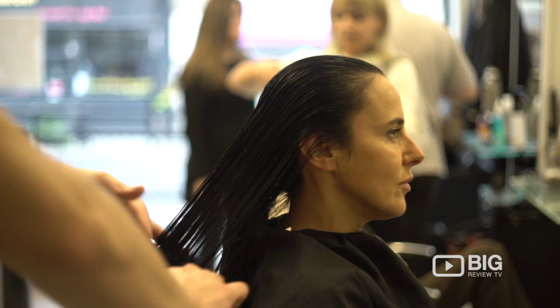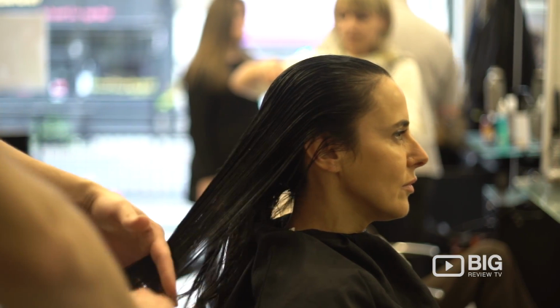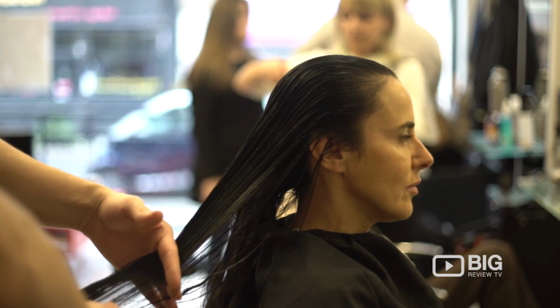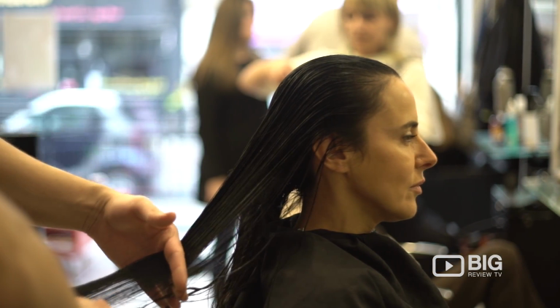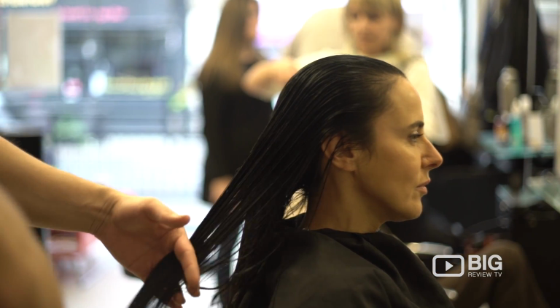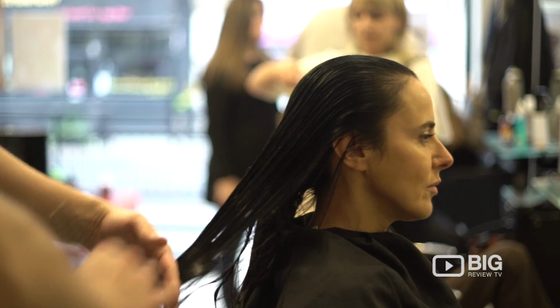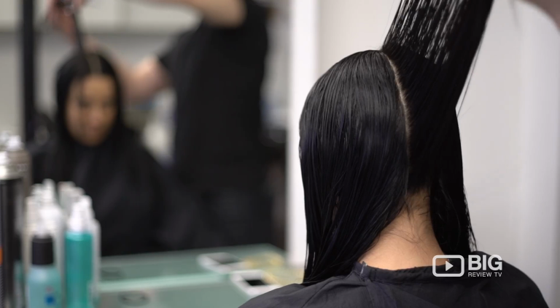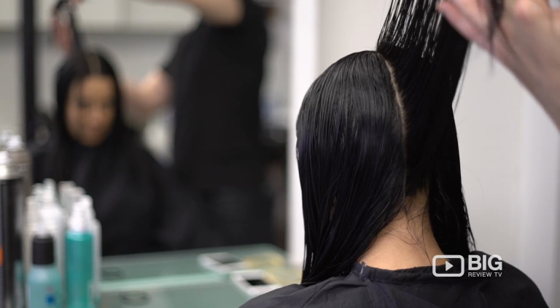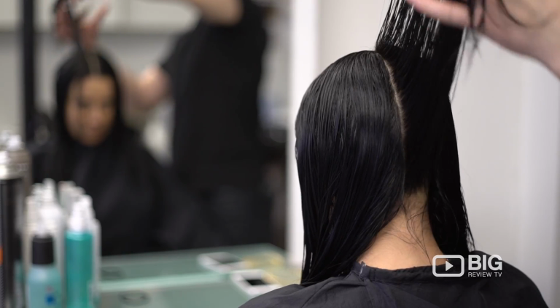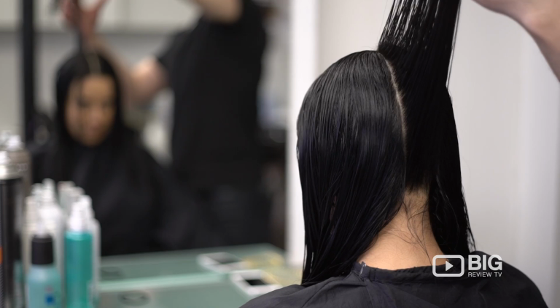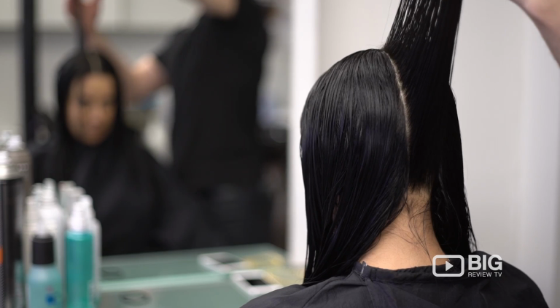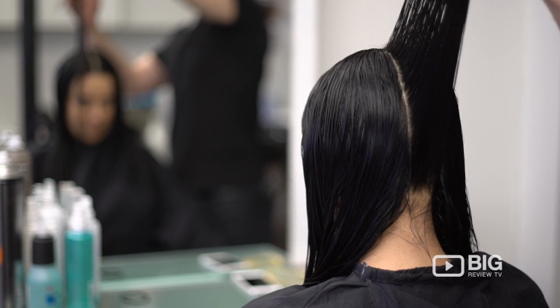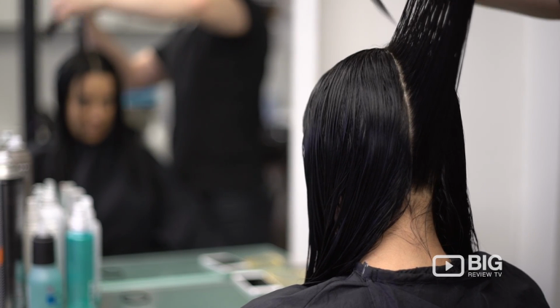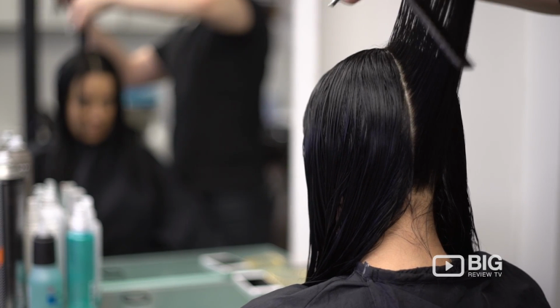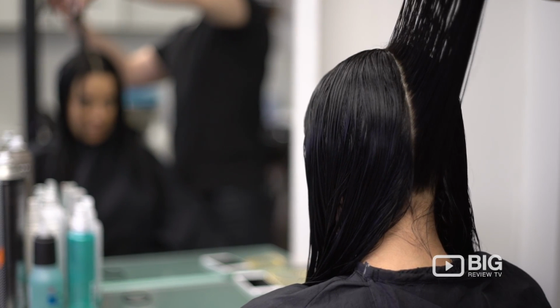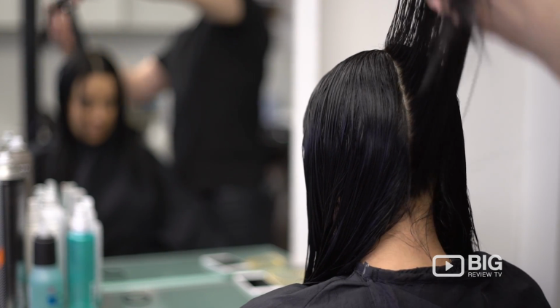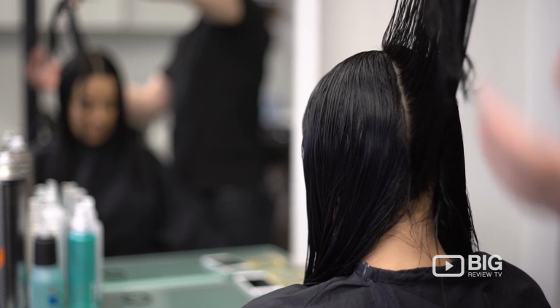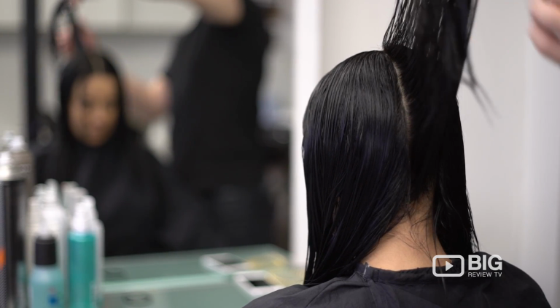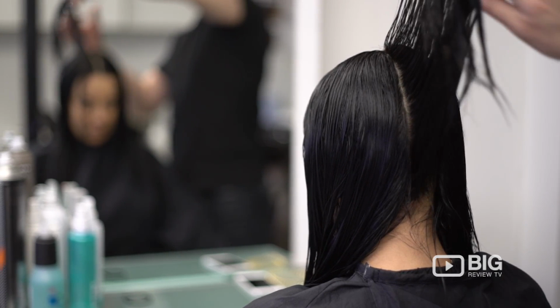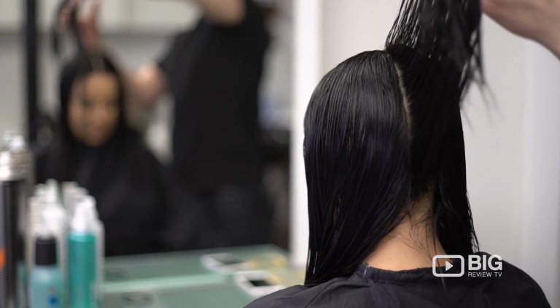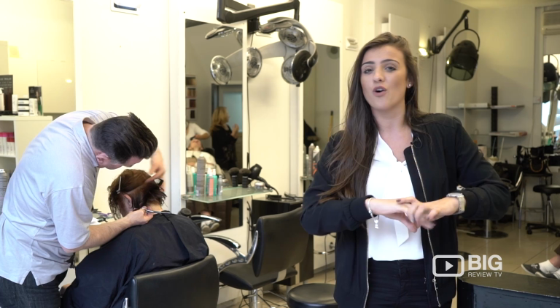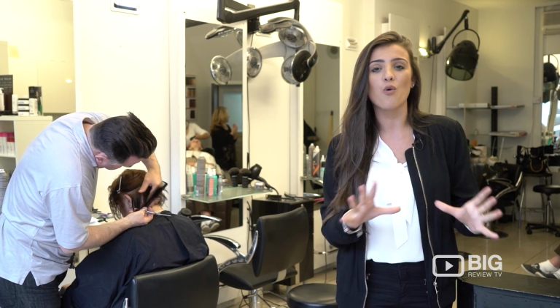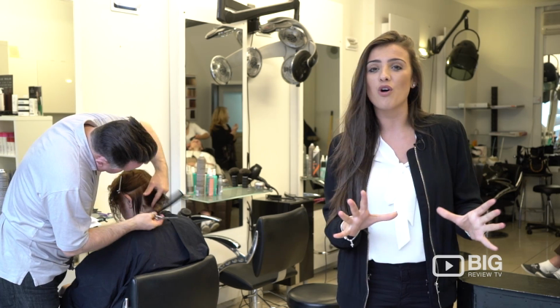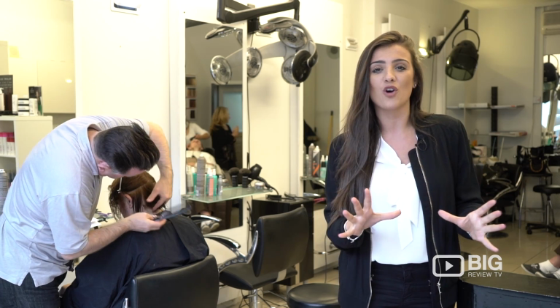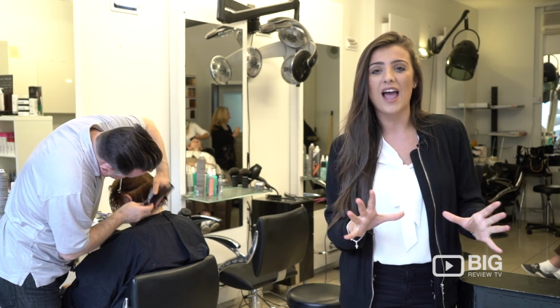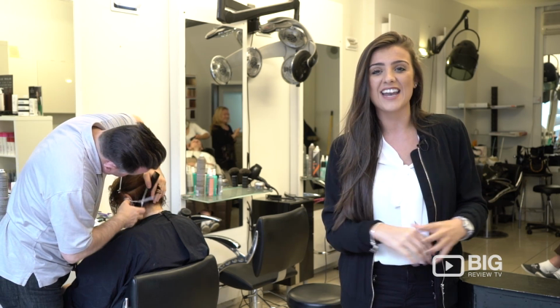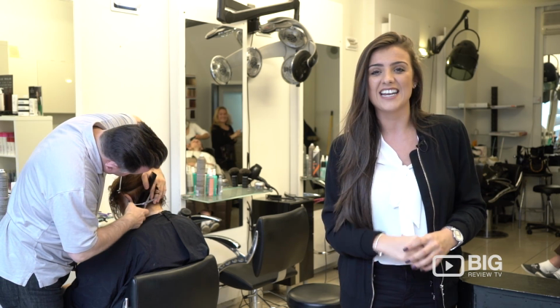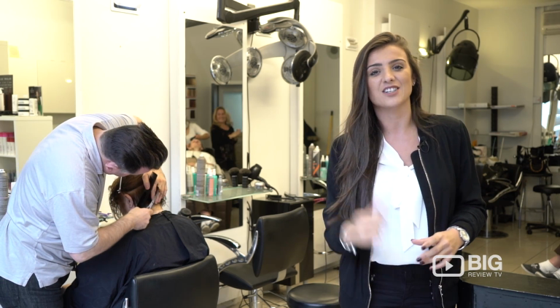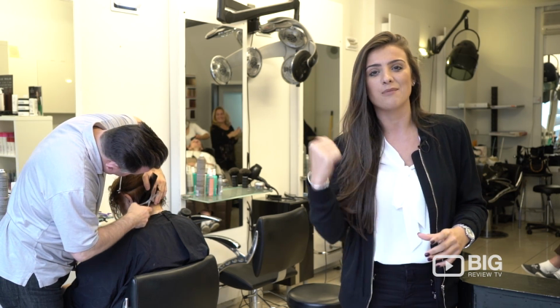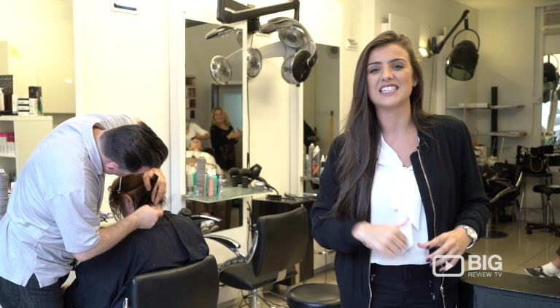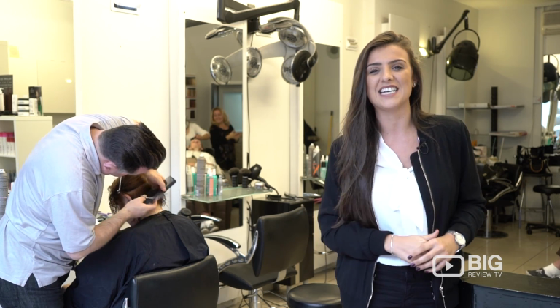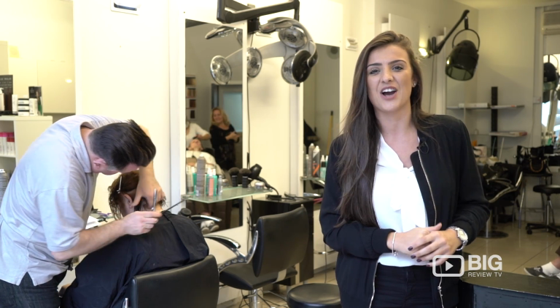Something that everyone should experience. I'm Christy and this is Big Review TV — for all of your hair needs, come and see Dino.